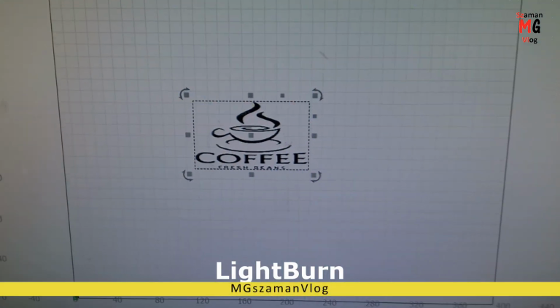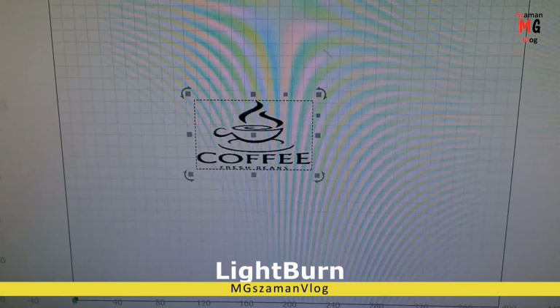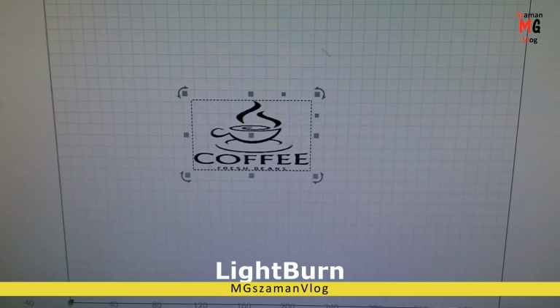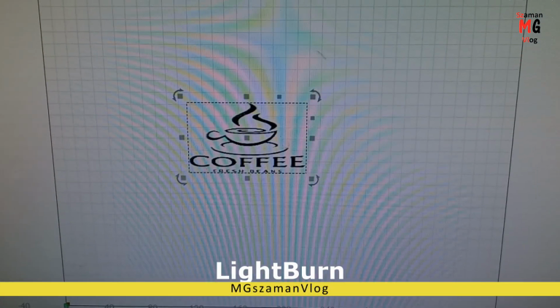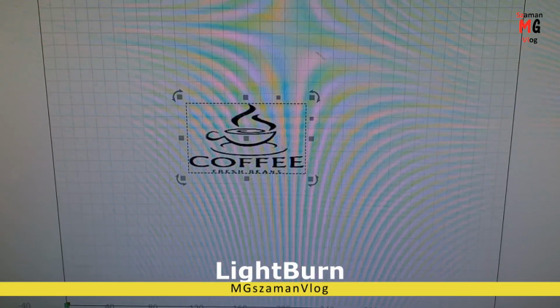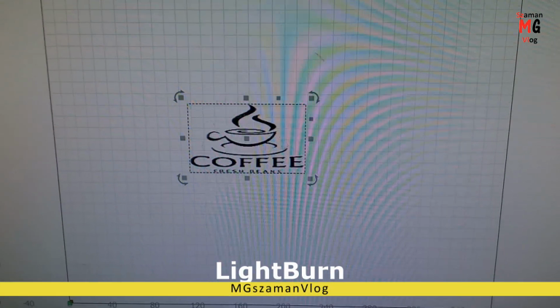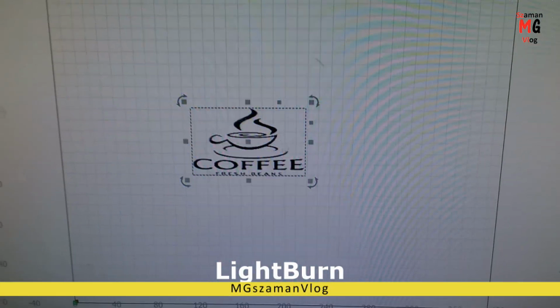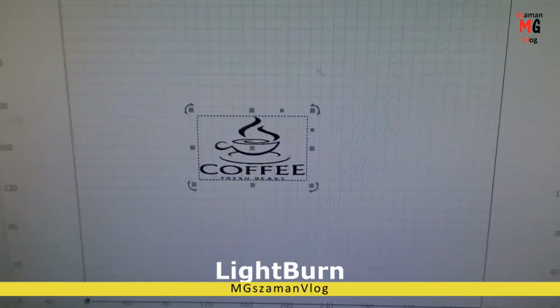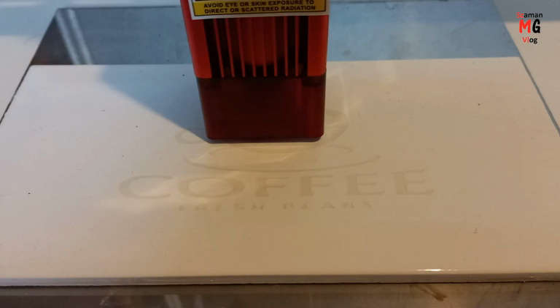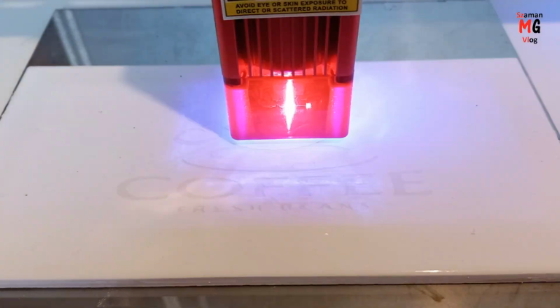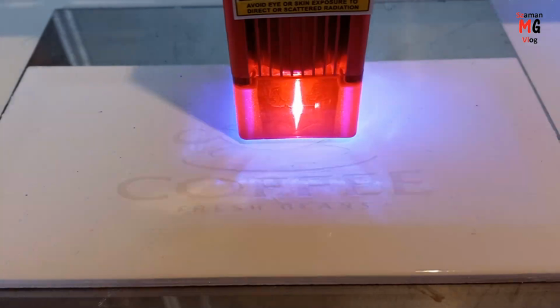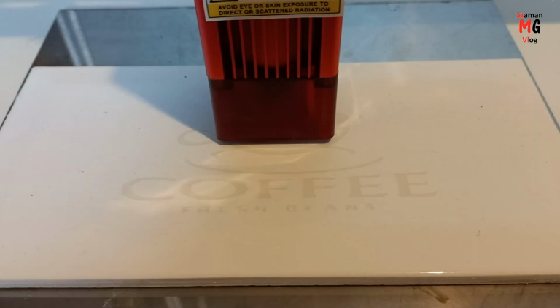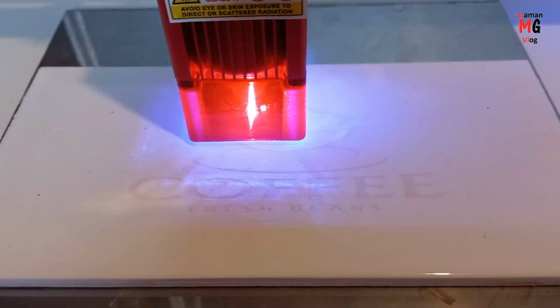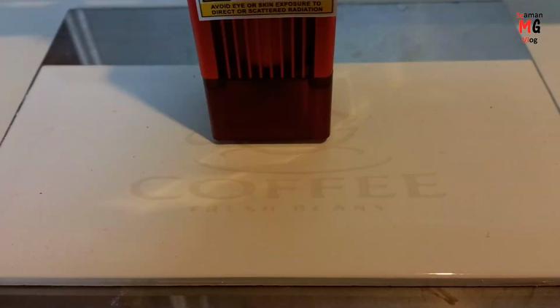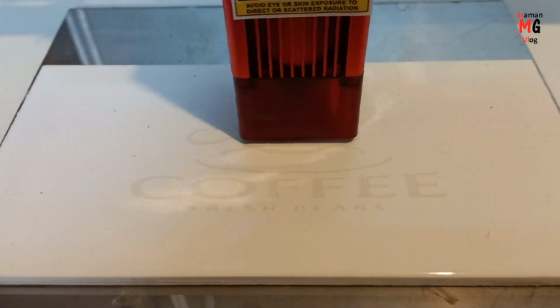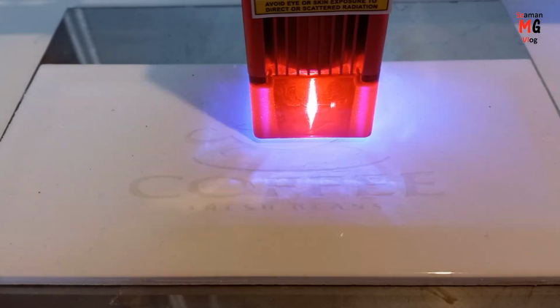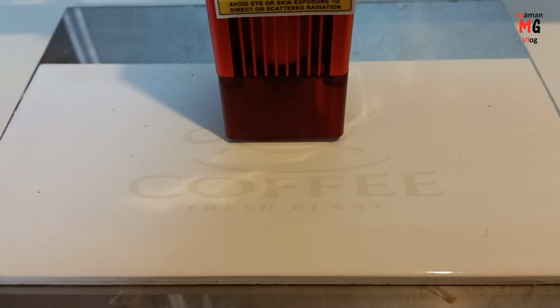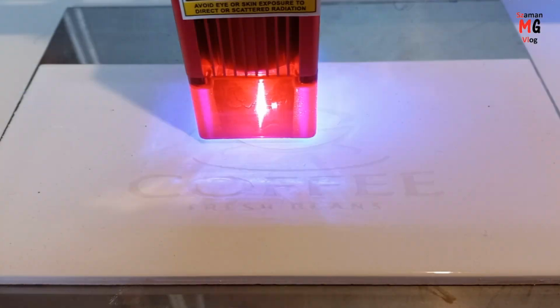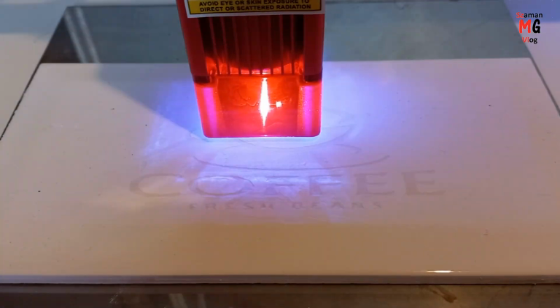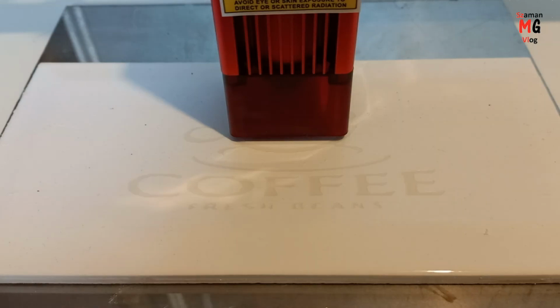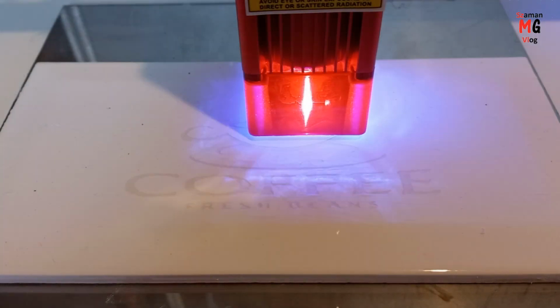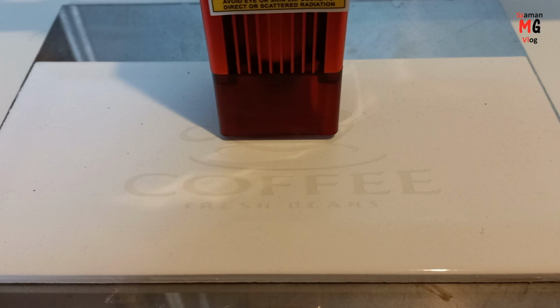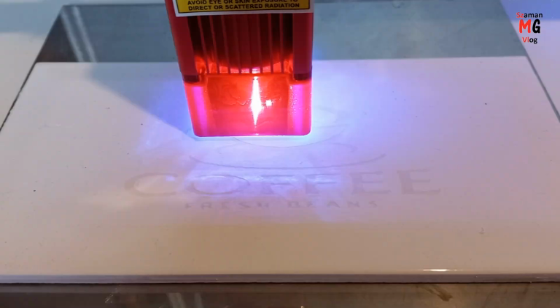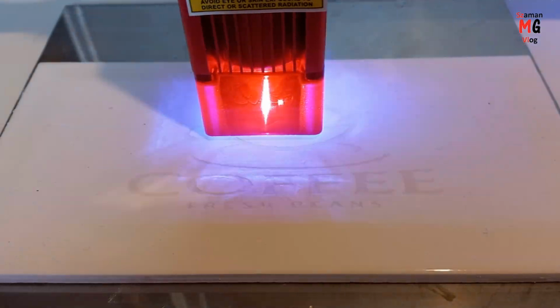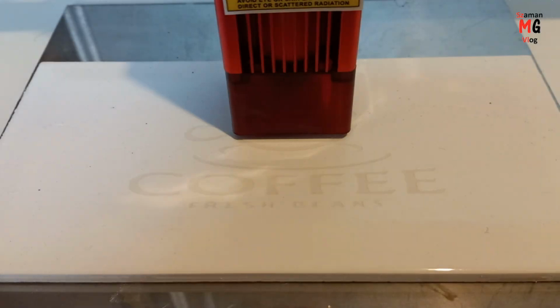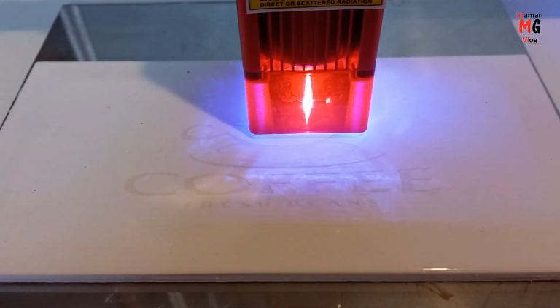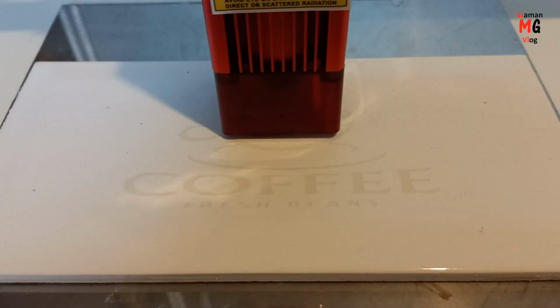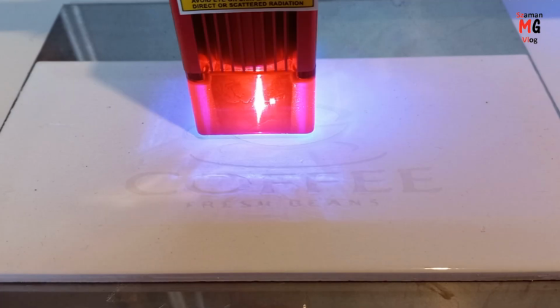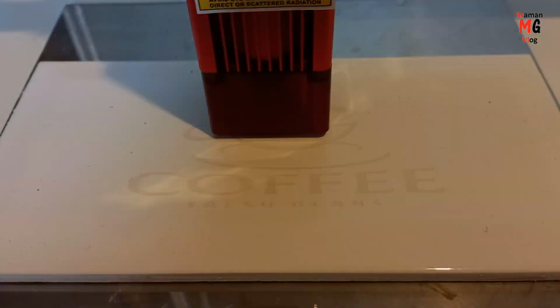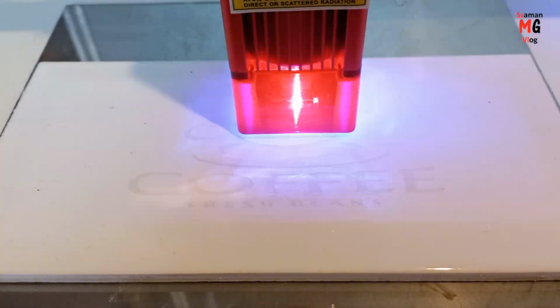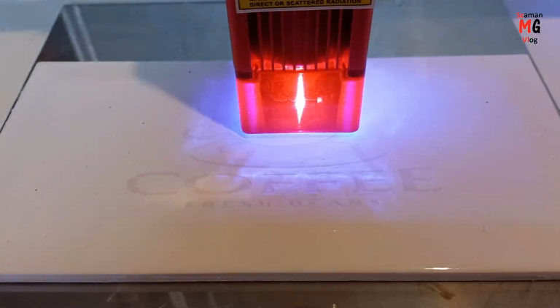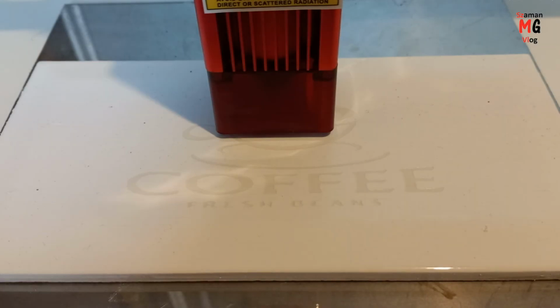For more advanced engraving work, you need to use the Lightburn program.